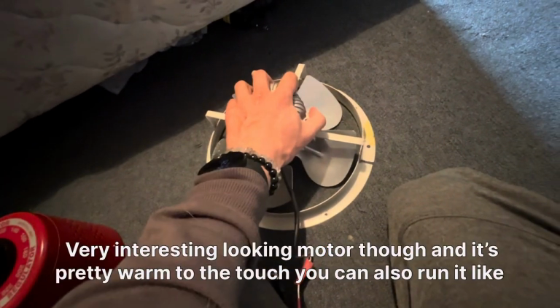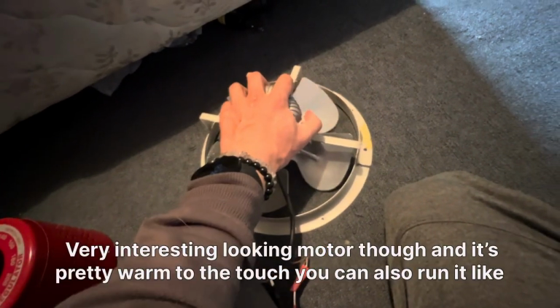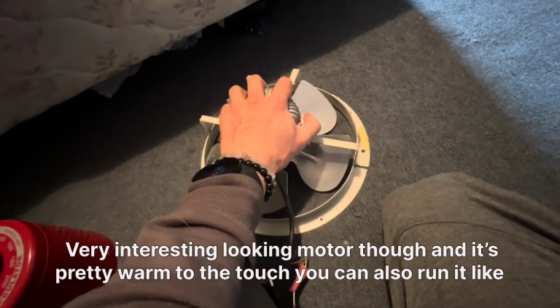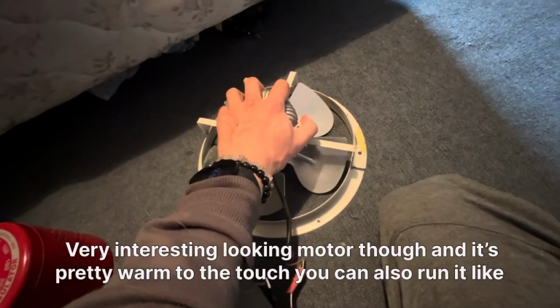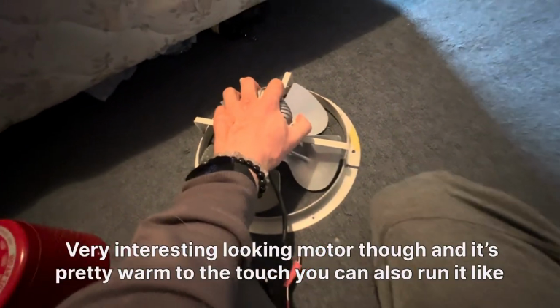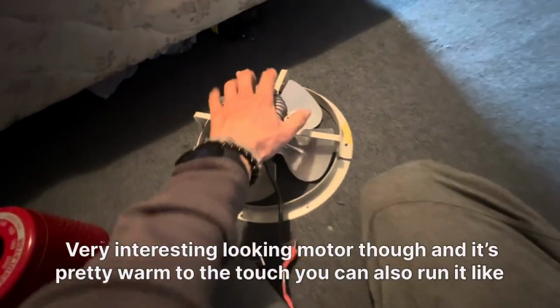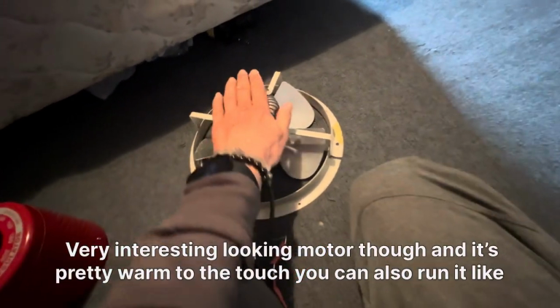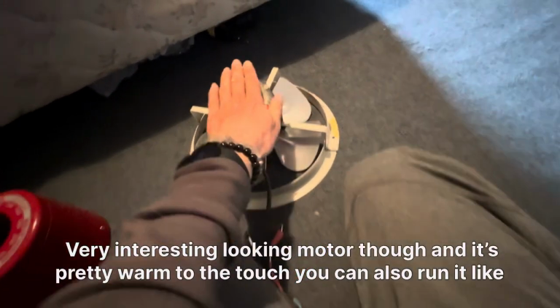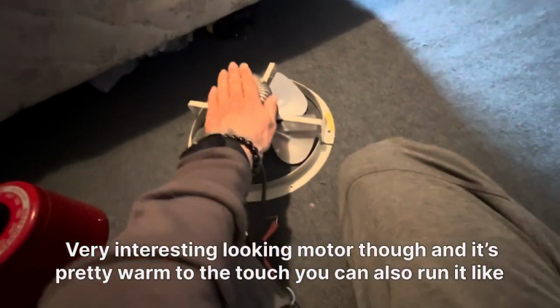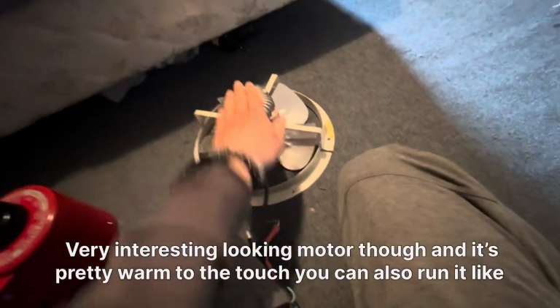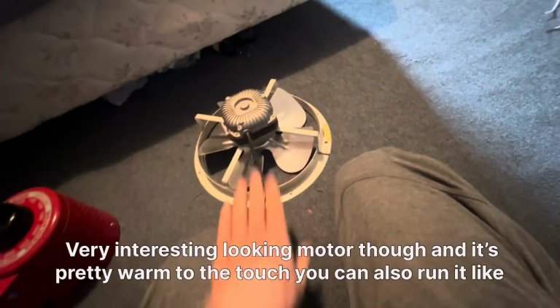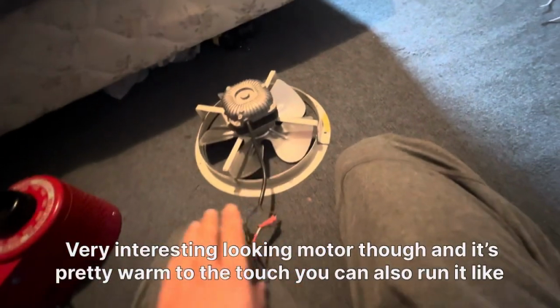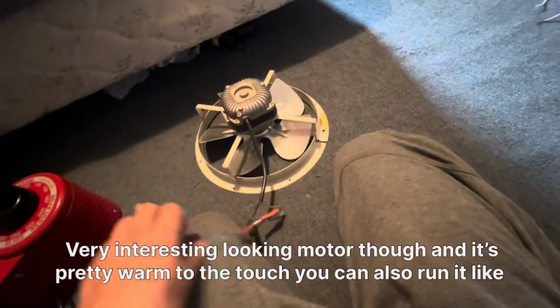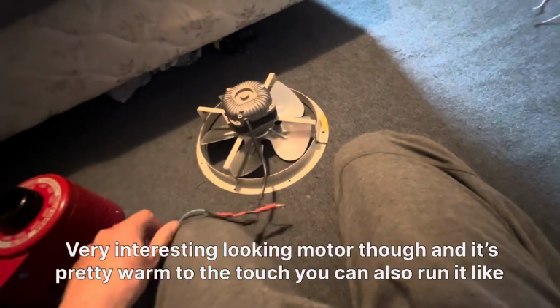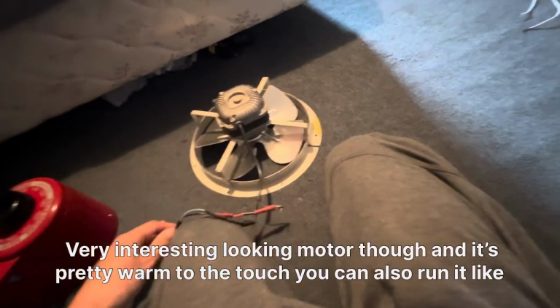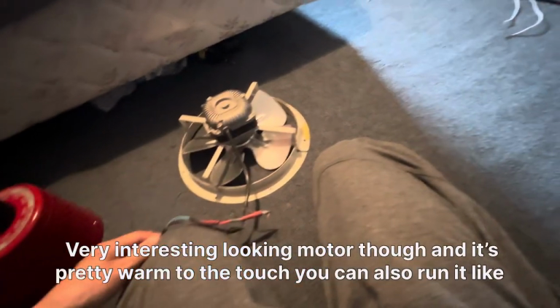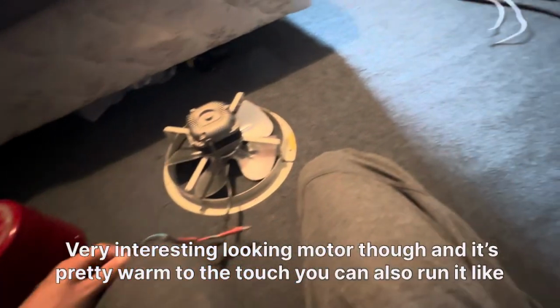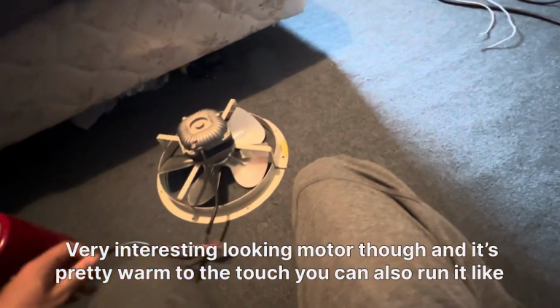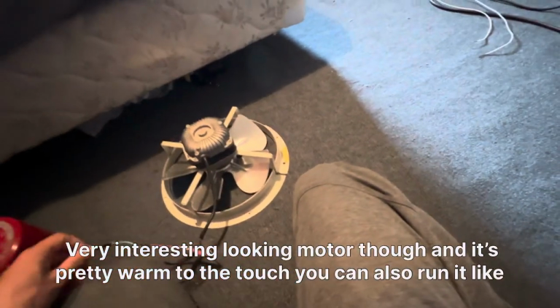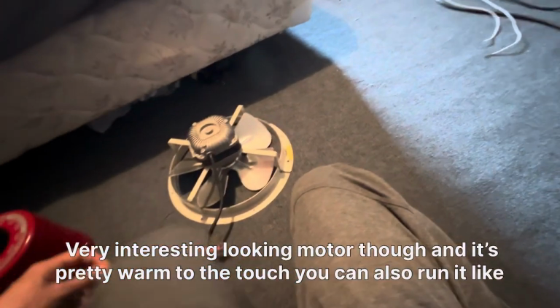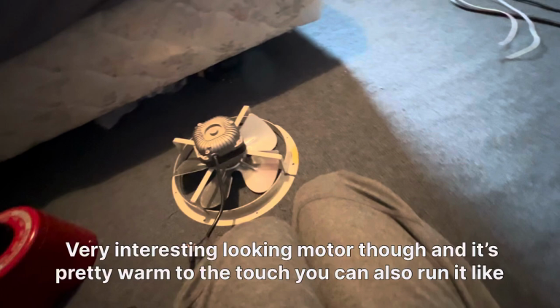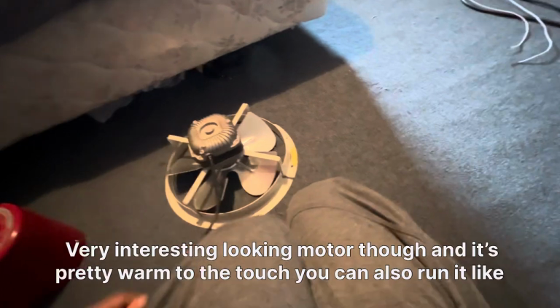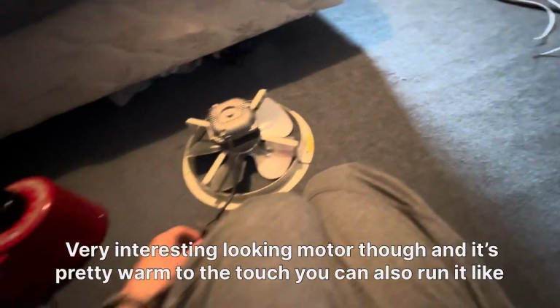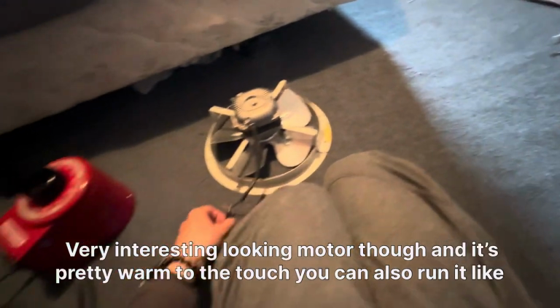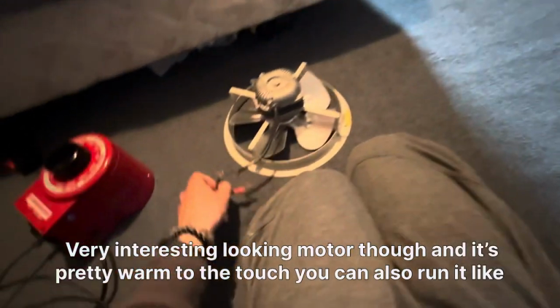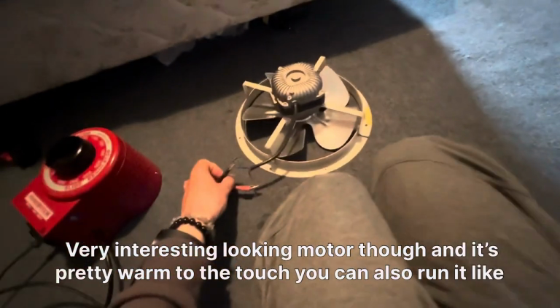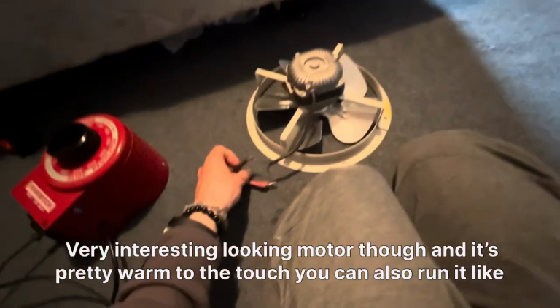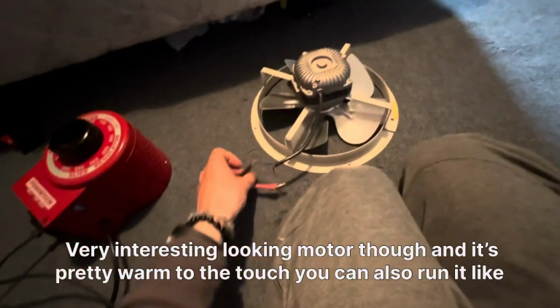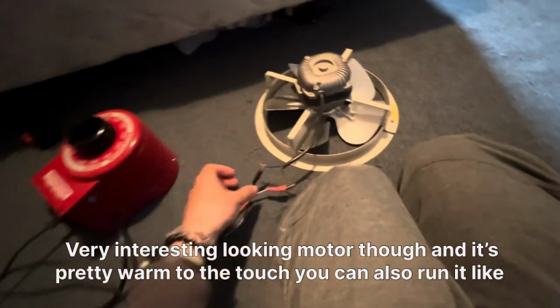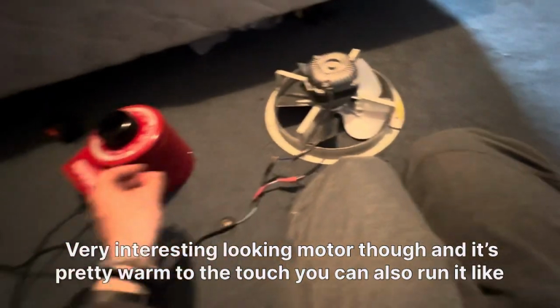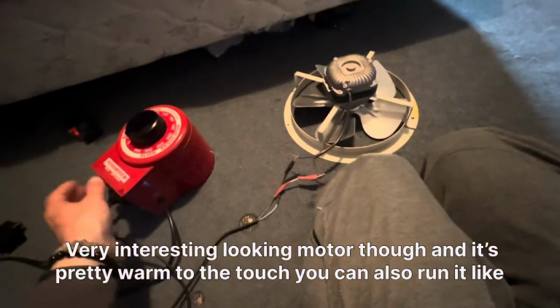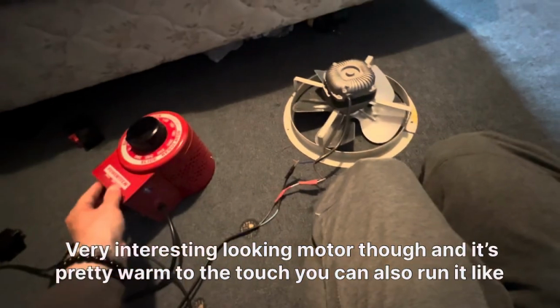It's a class B motor — very interesting looking. It's pretty warm to the touch. You can also run it like this.